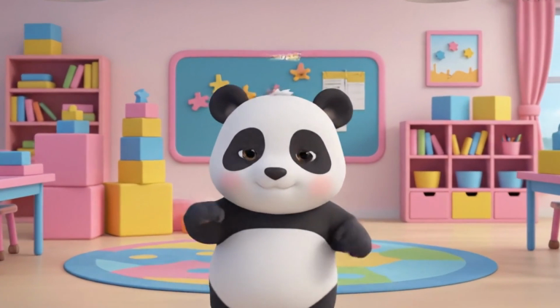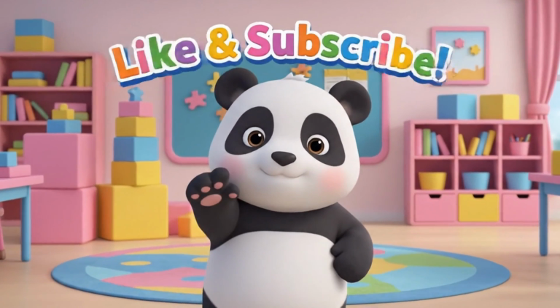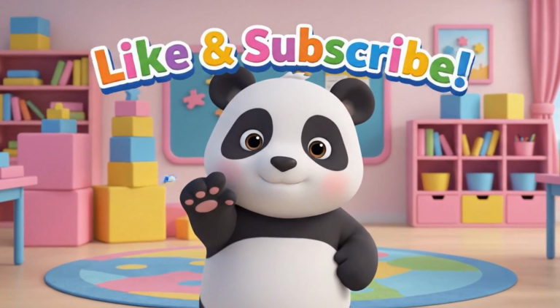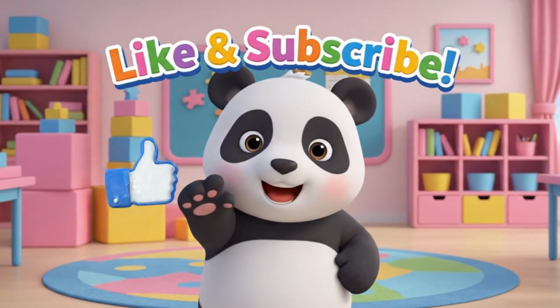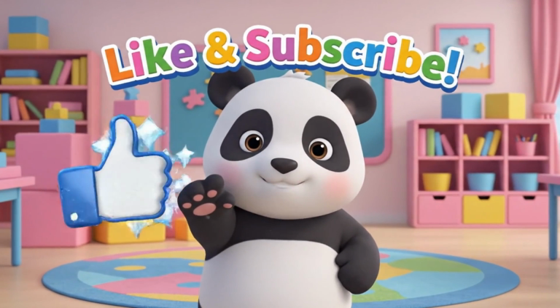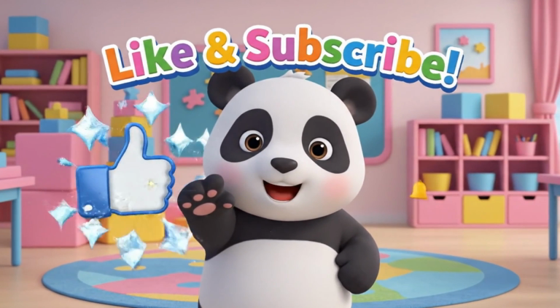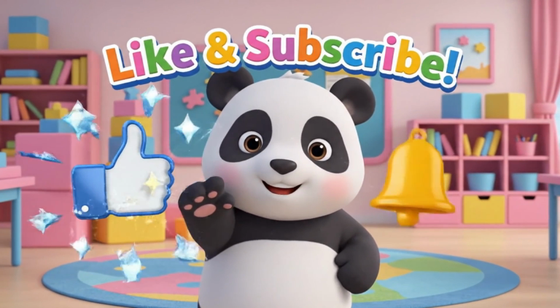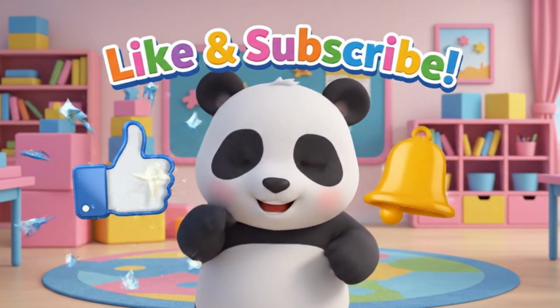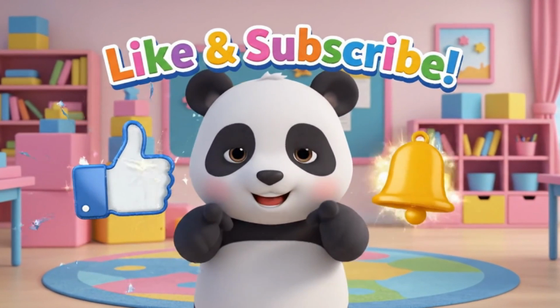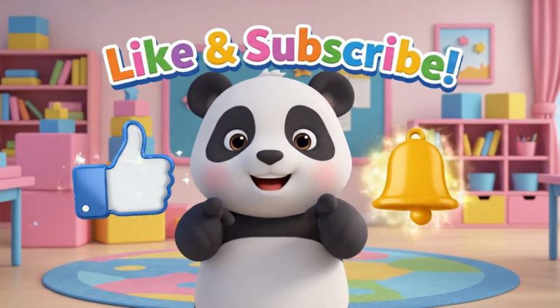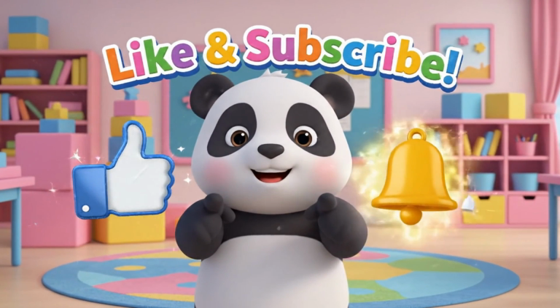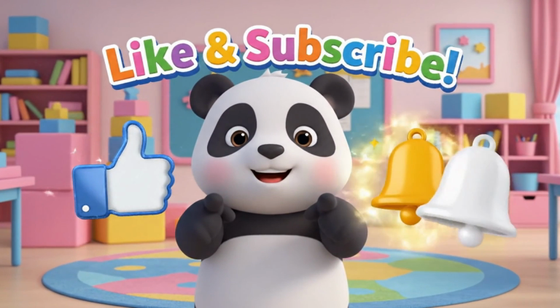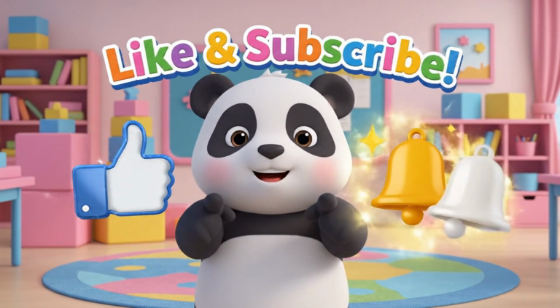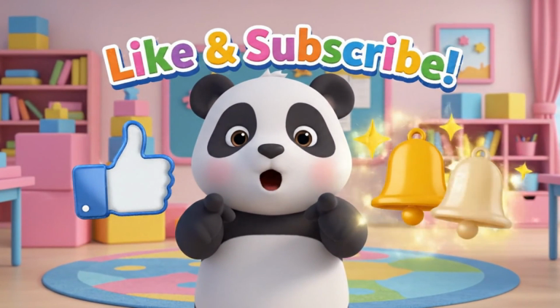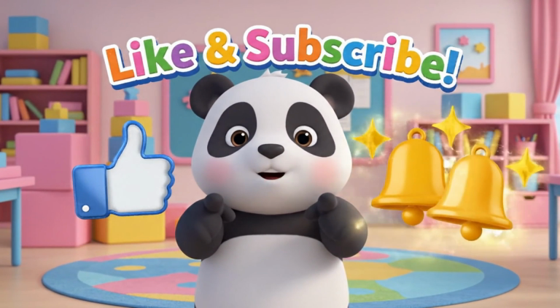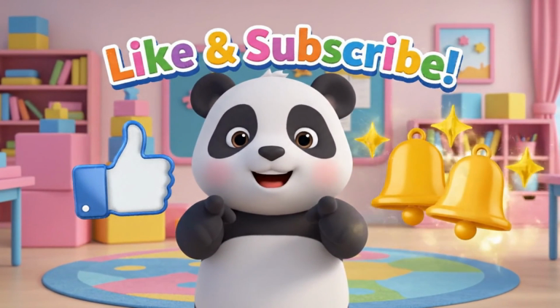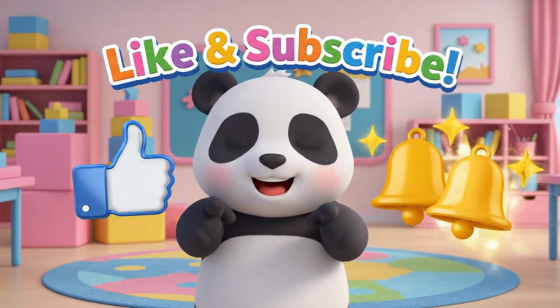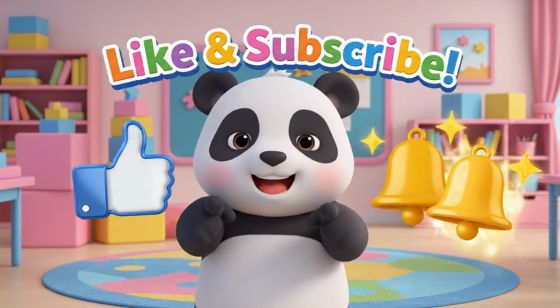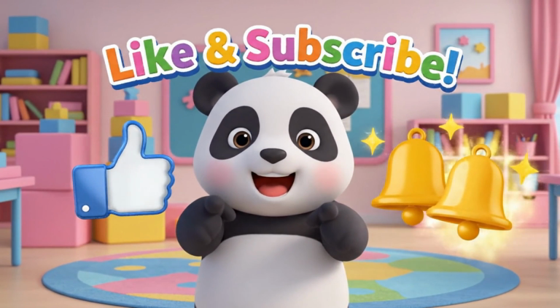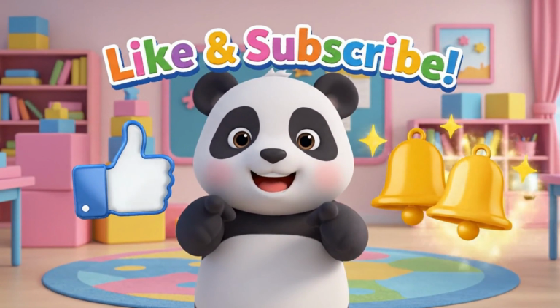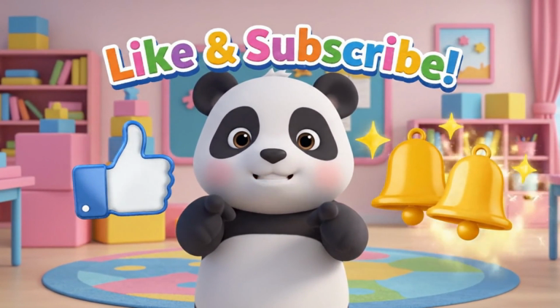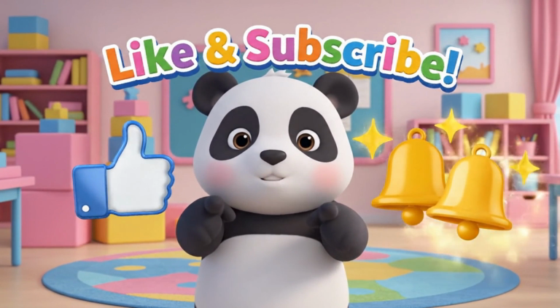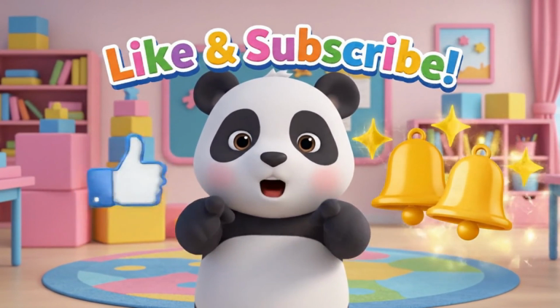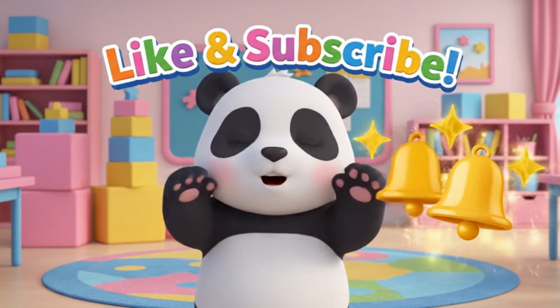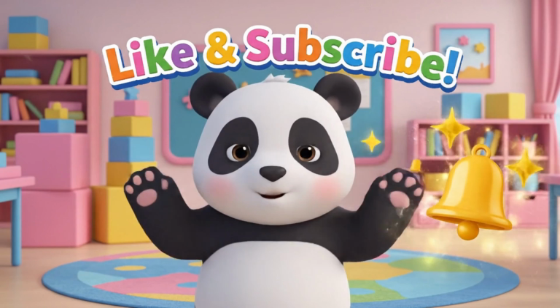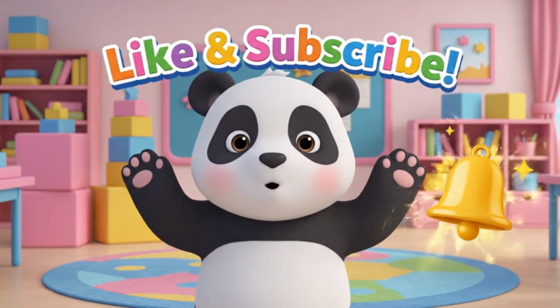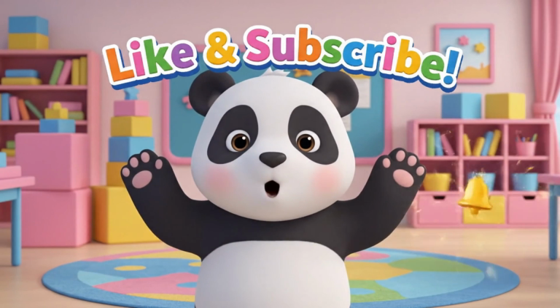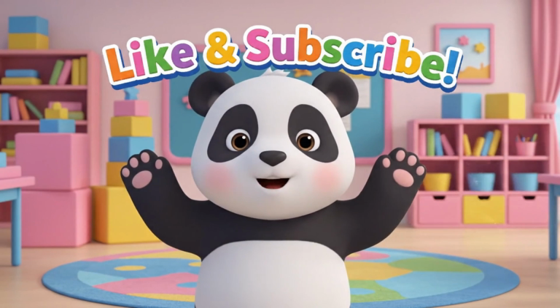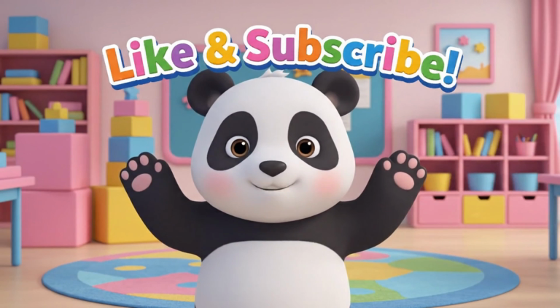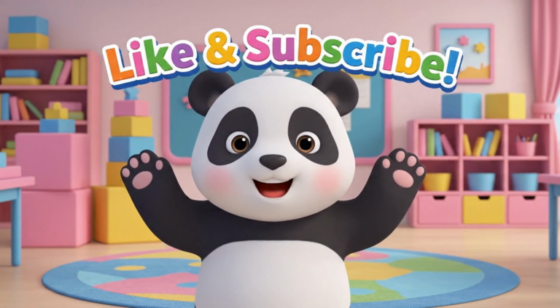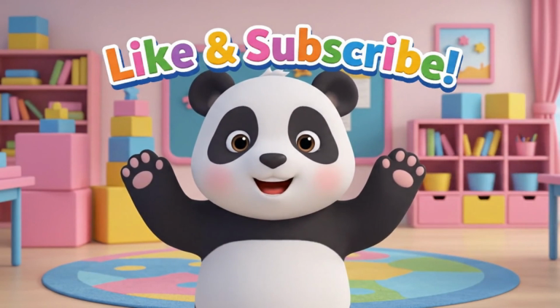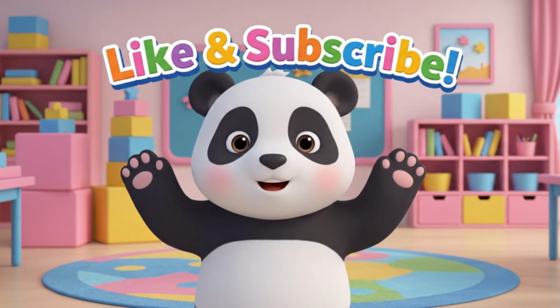Thanks for learning with us. Don't forget to like and subscribe for more fun videos.